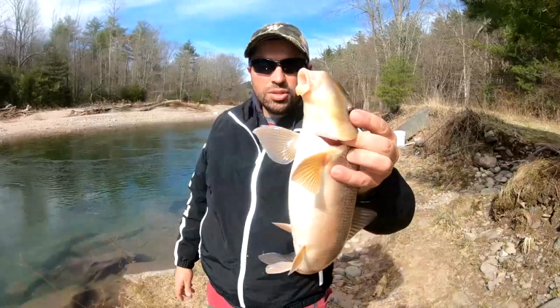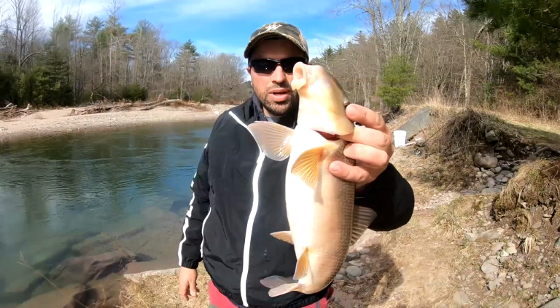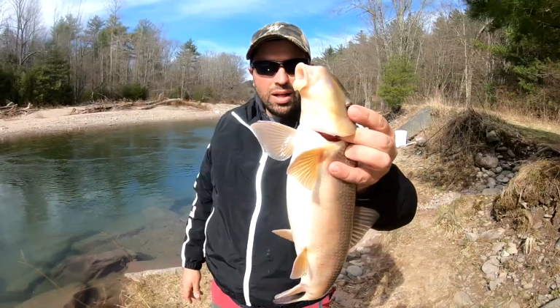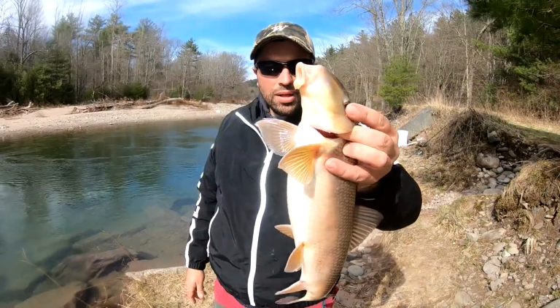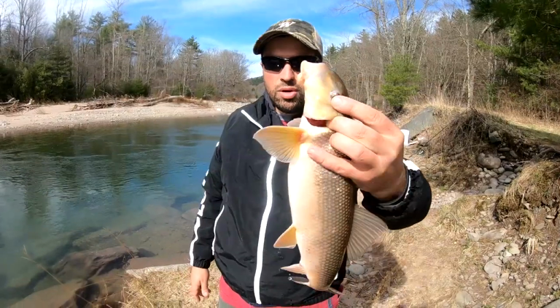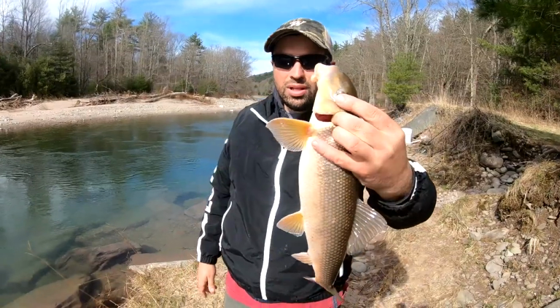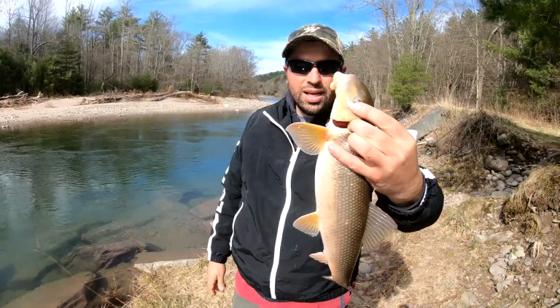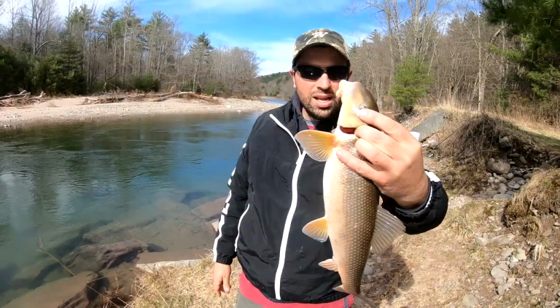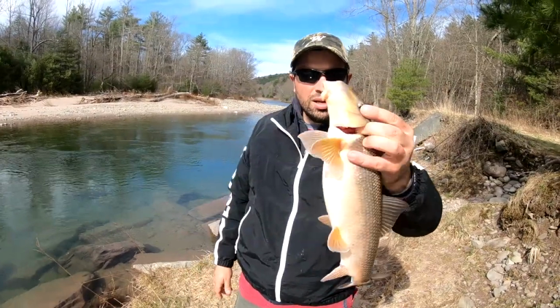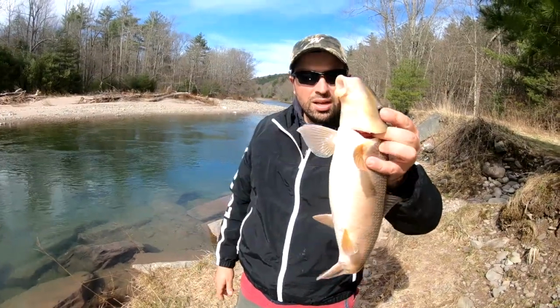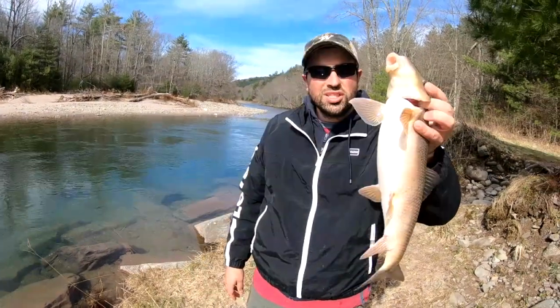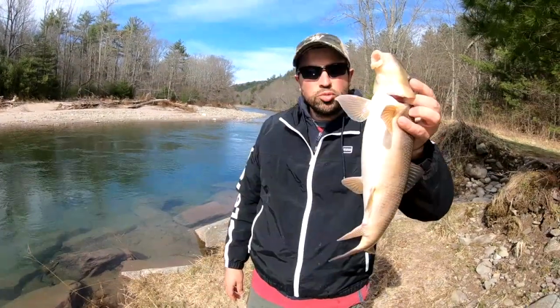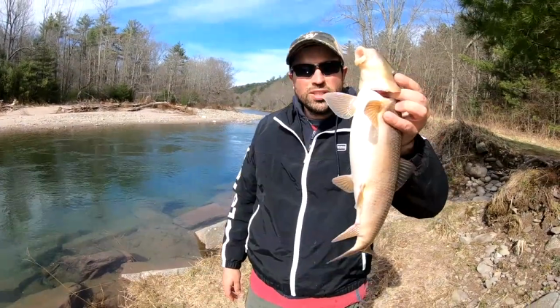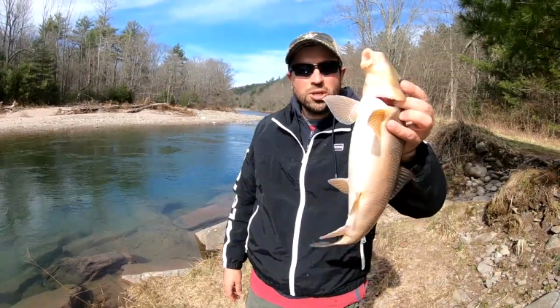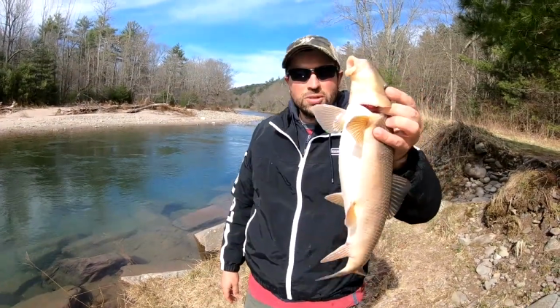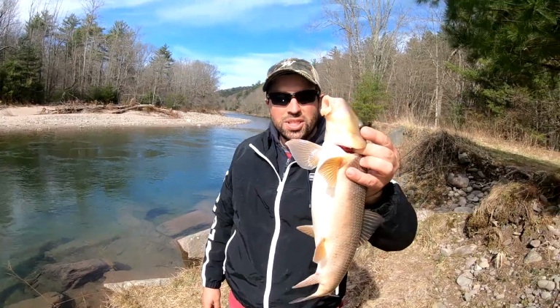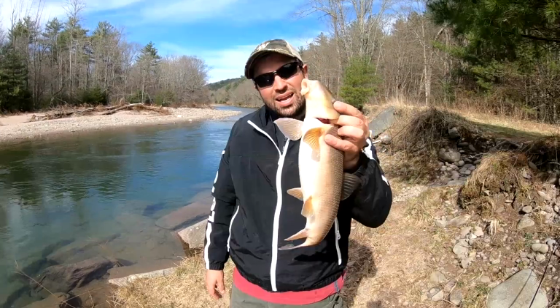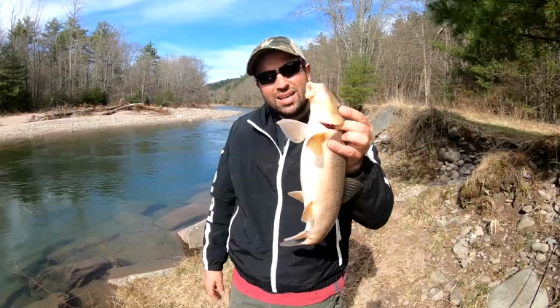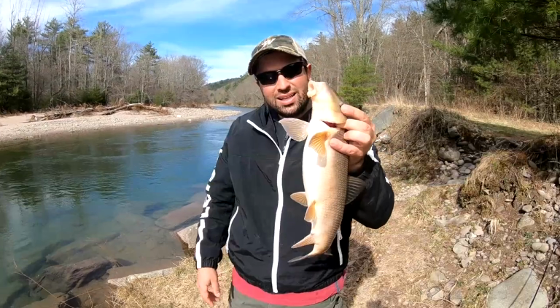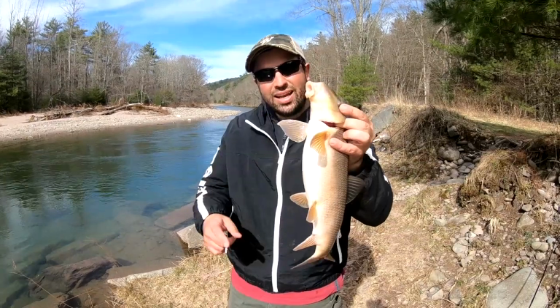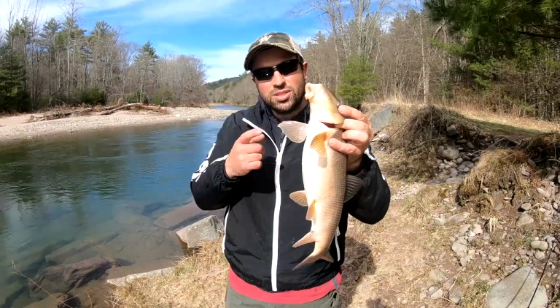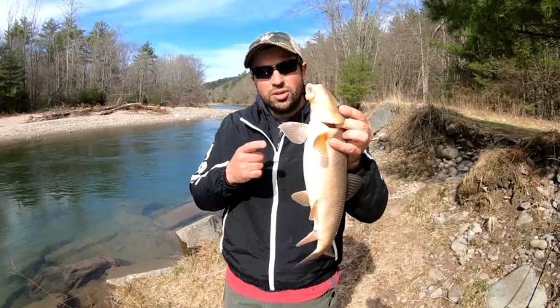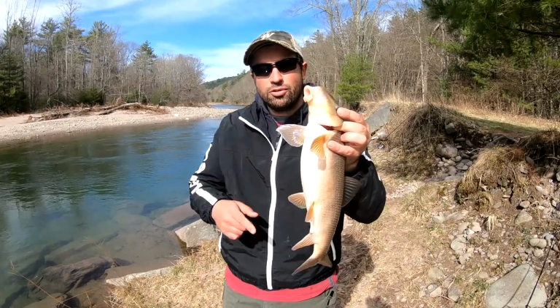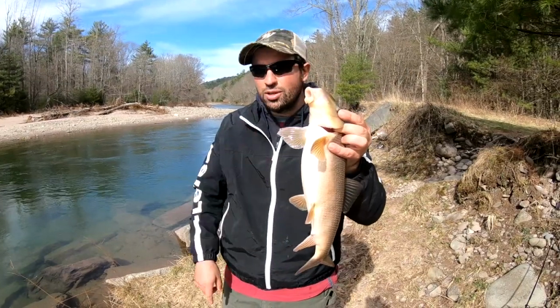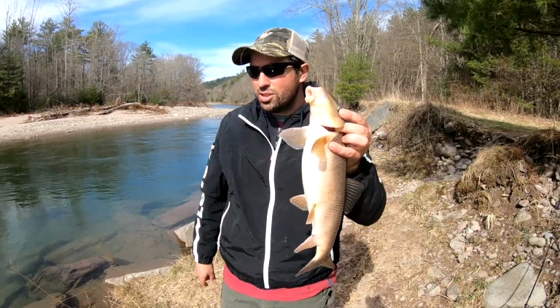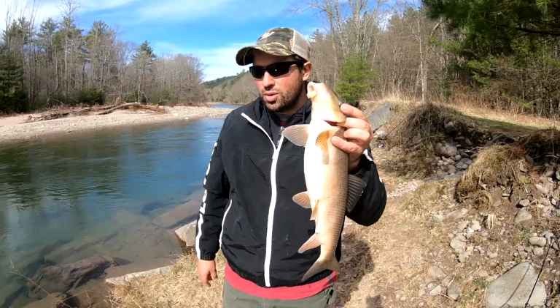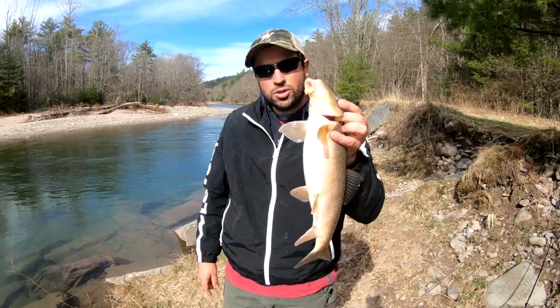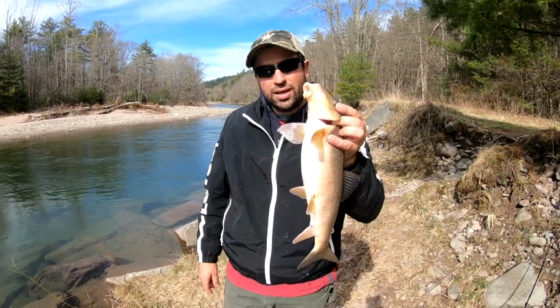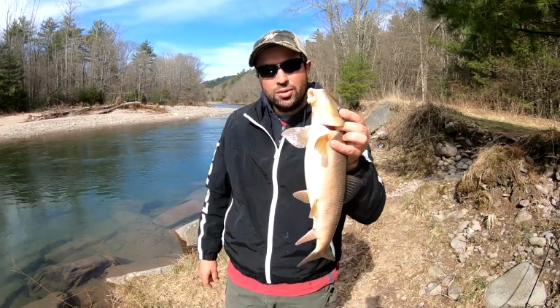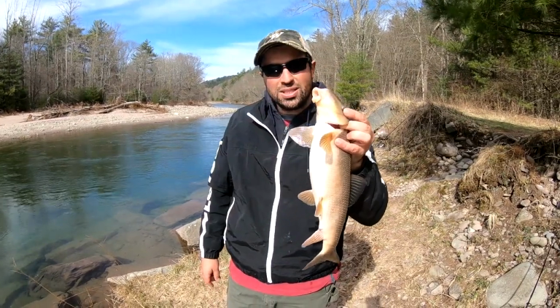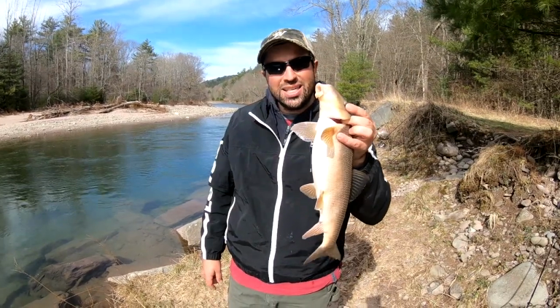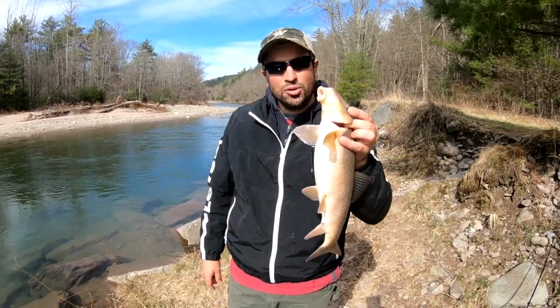These are real healthy, real clean spring suckers. And cleaning them is a little different, so we're going to show you how to do that. Stay tuned.